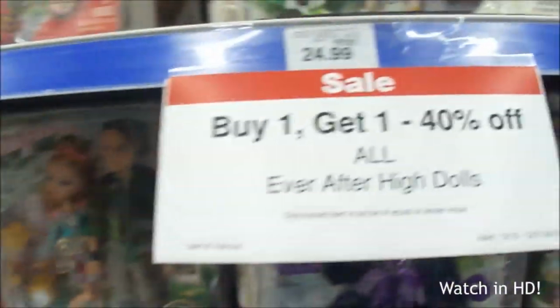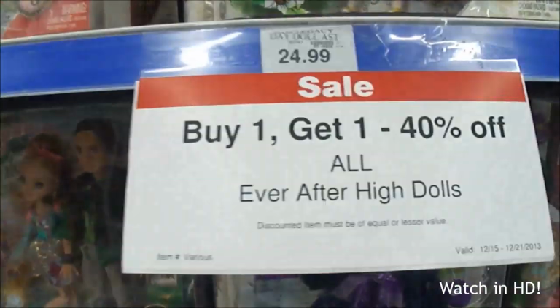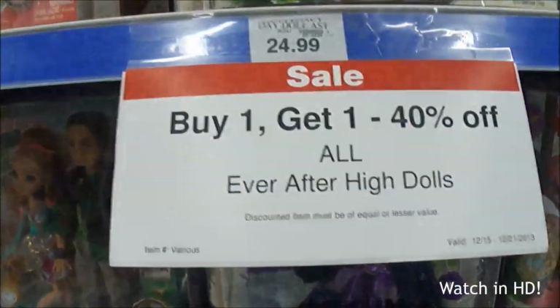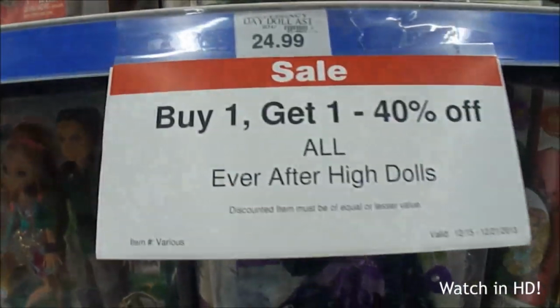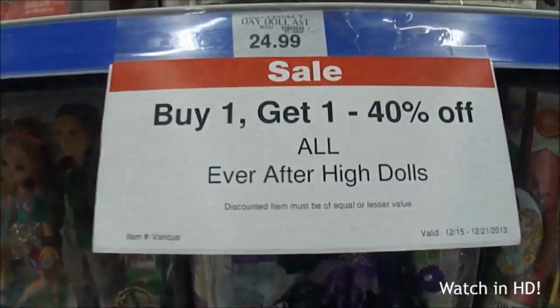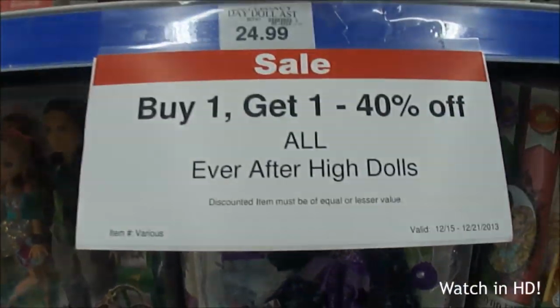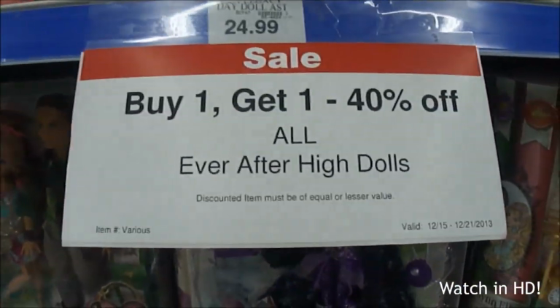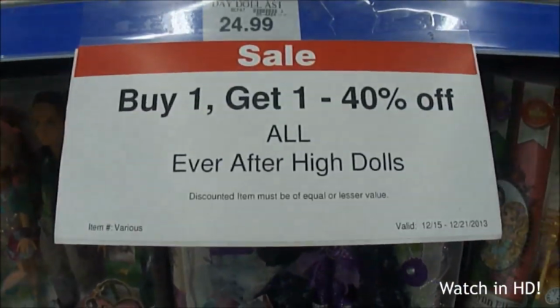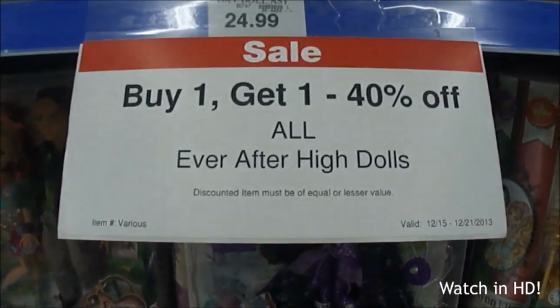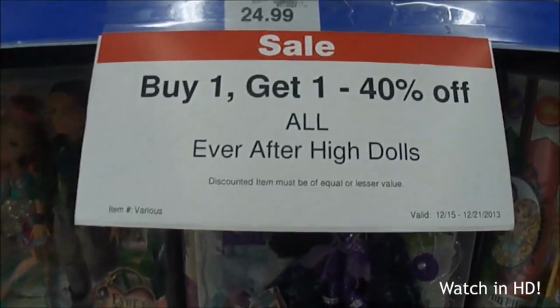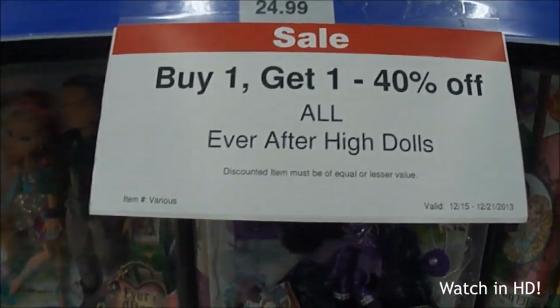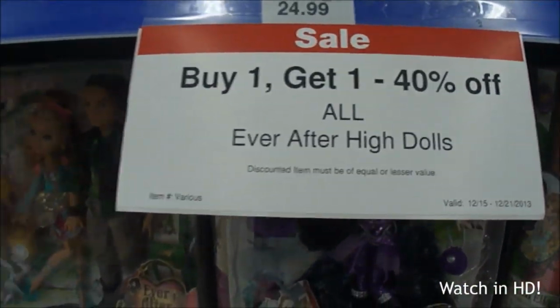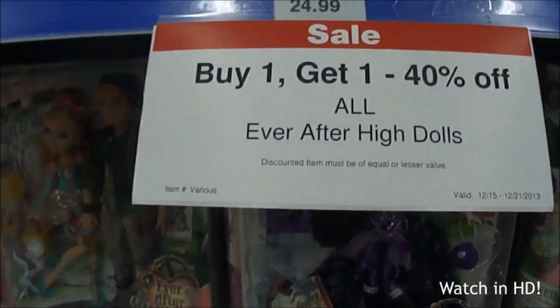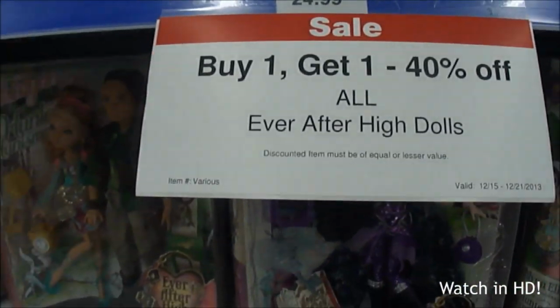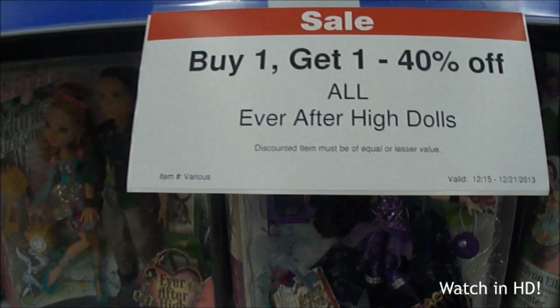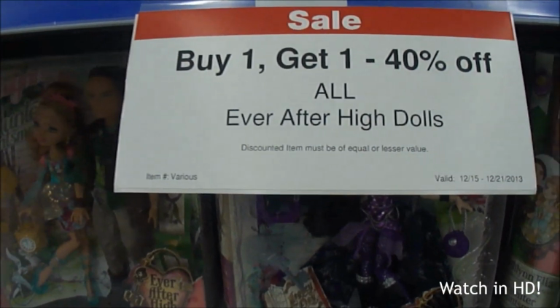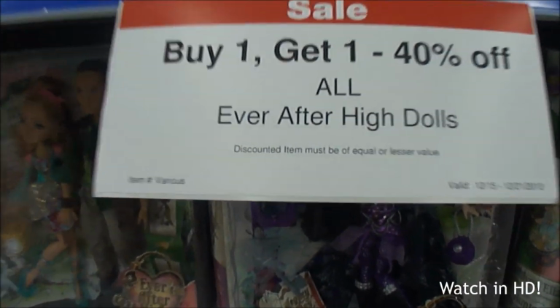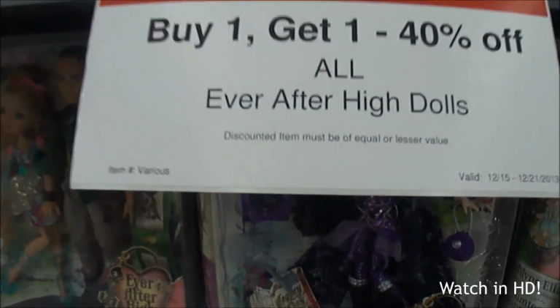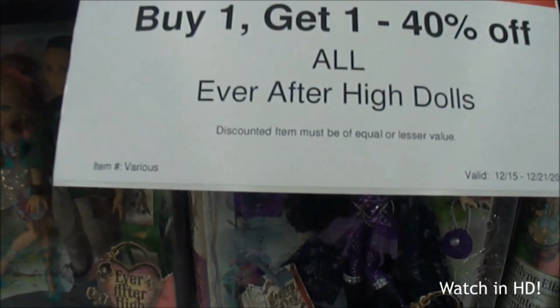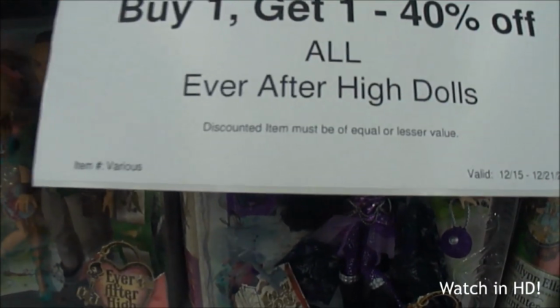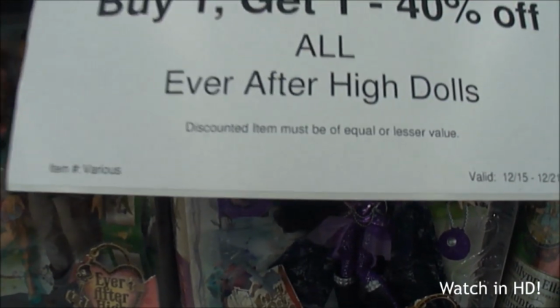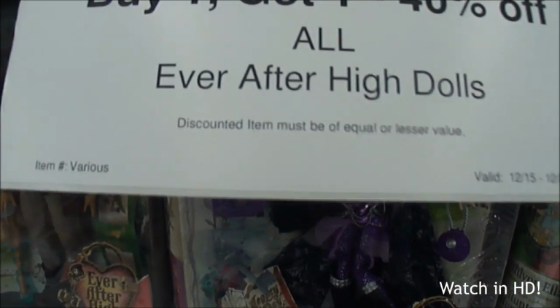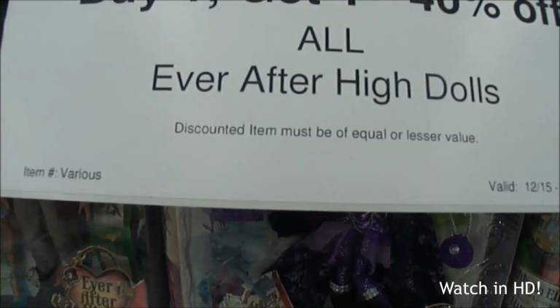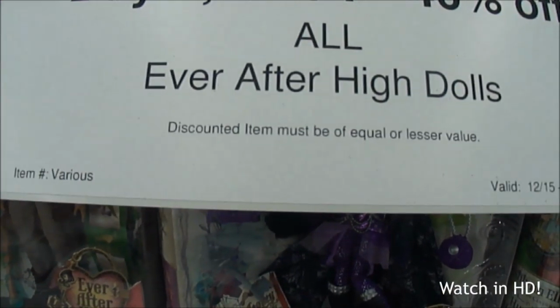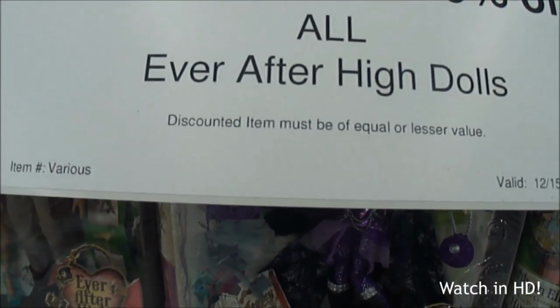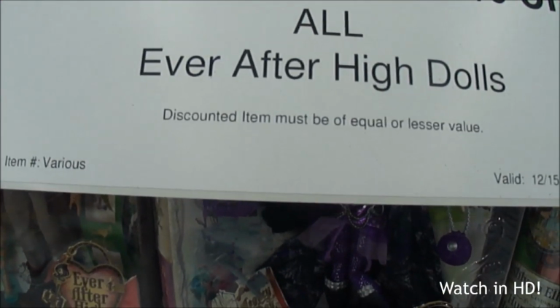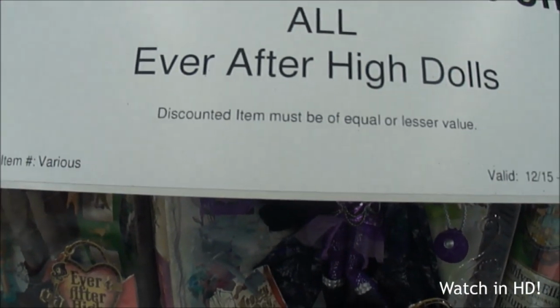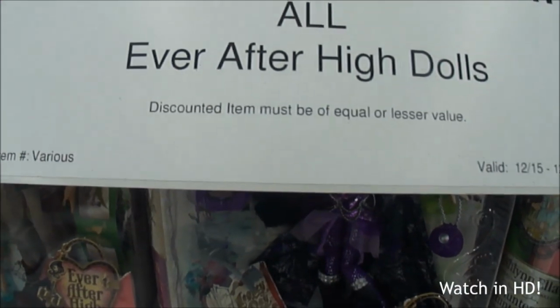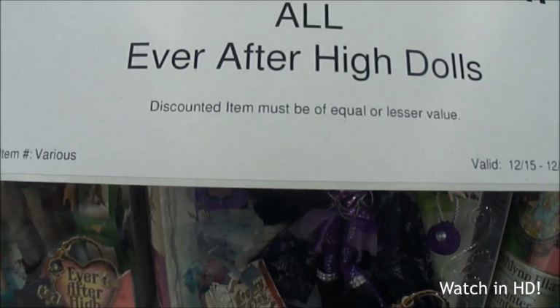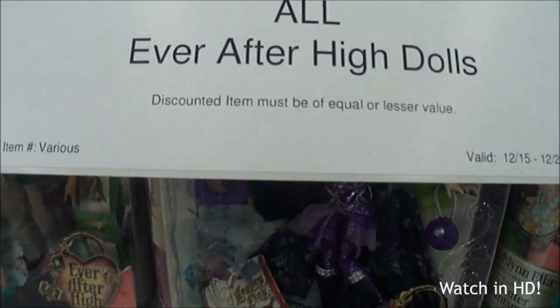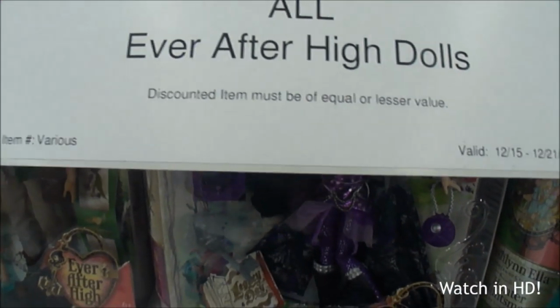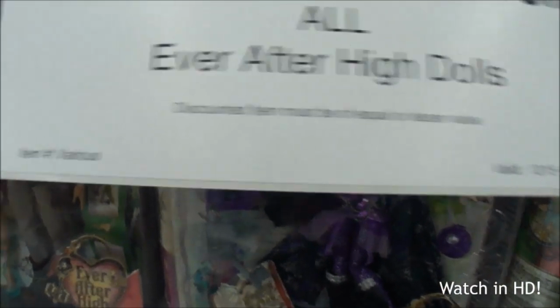Buy one, get one, 40% off all Ever After High dolls. Discounted item must be of equal or lesser value.